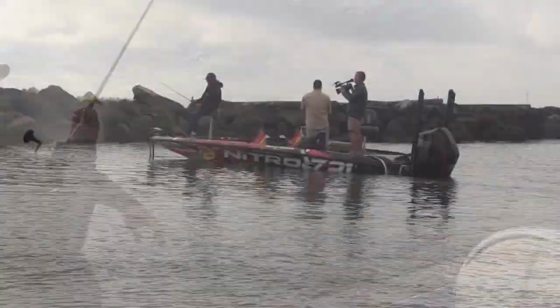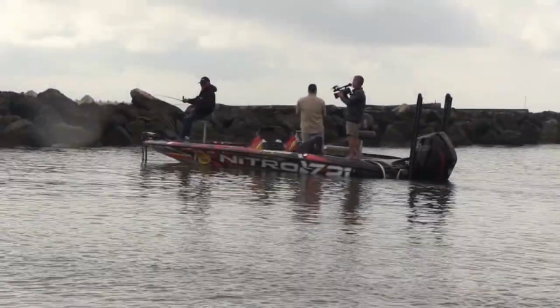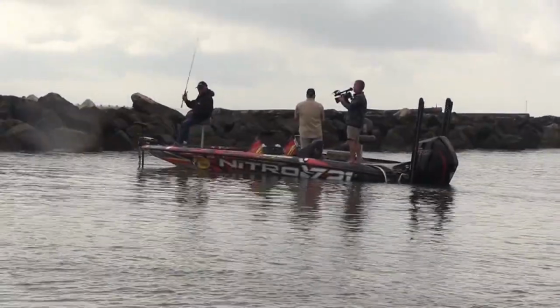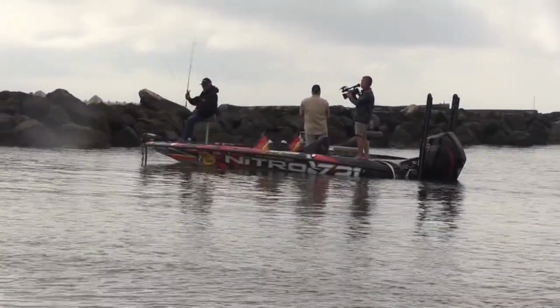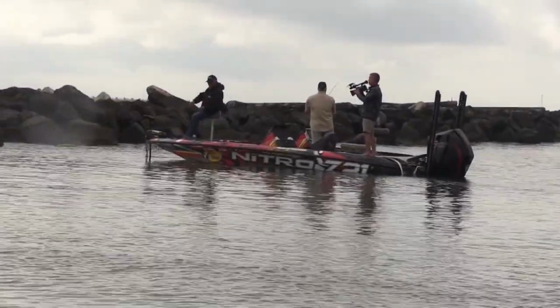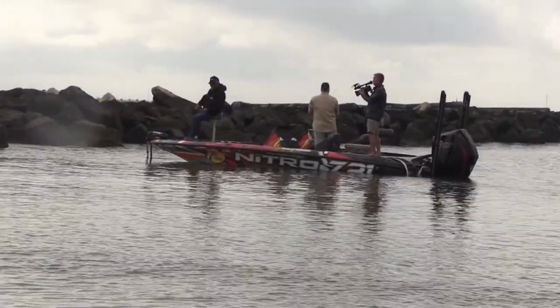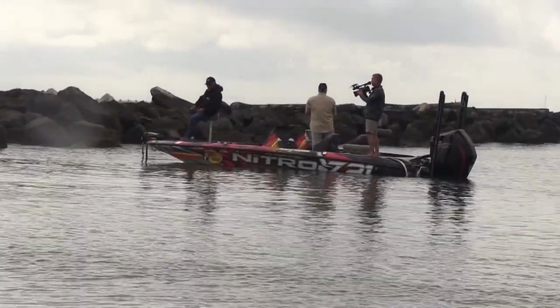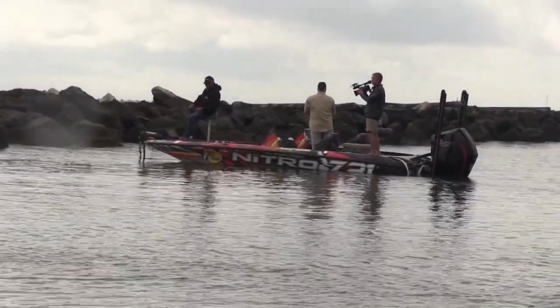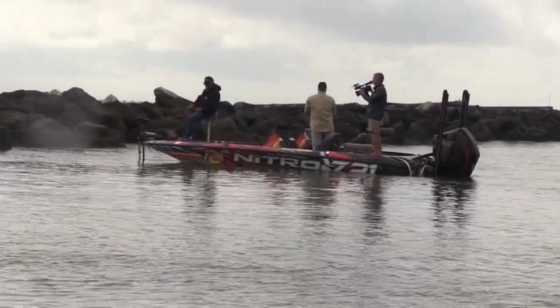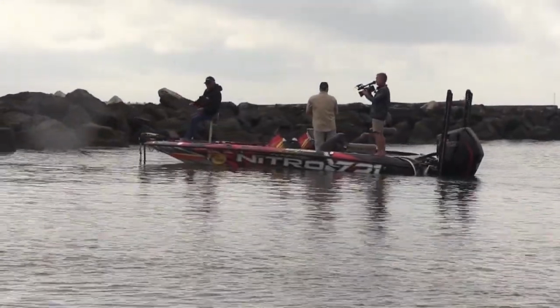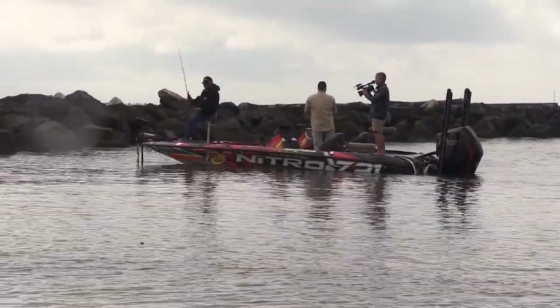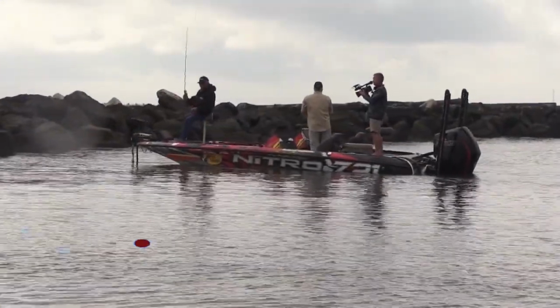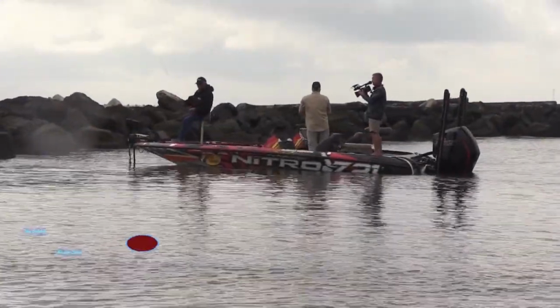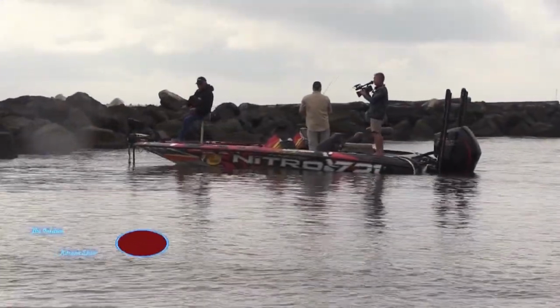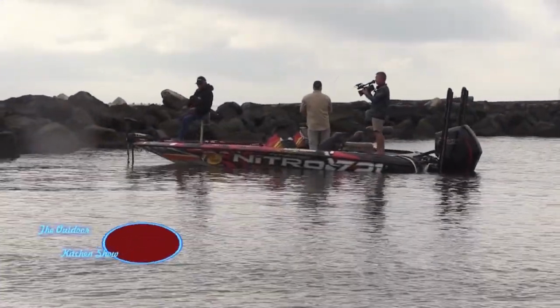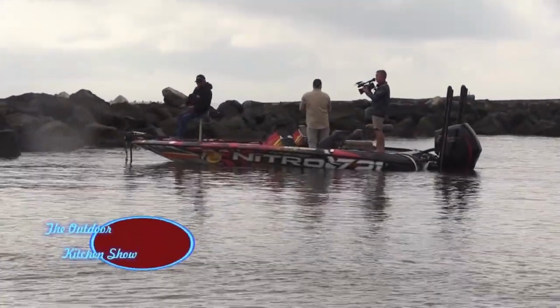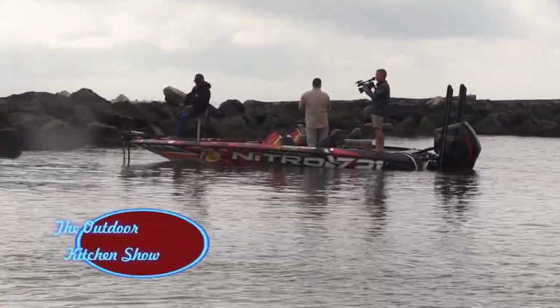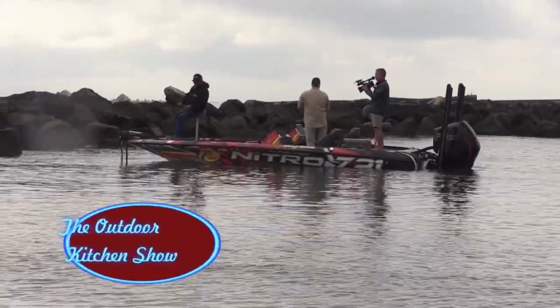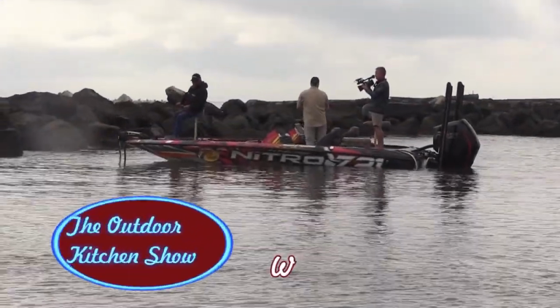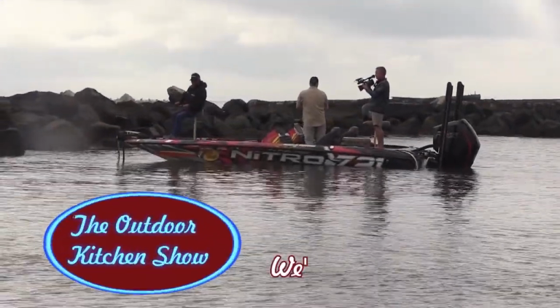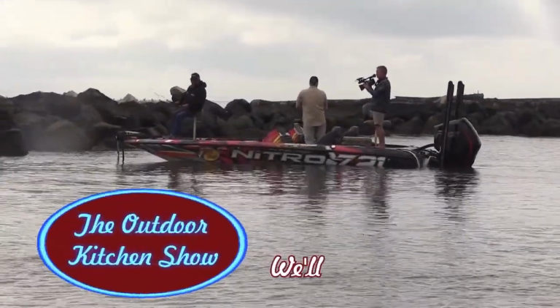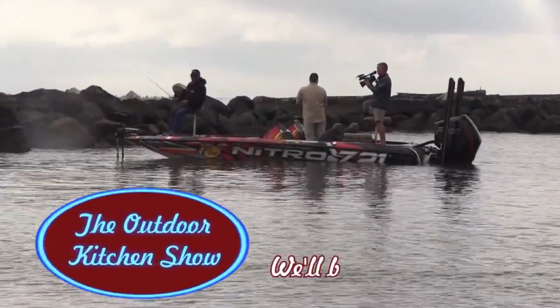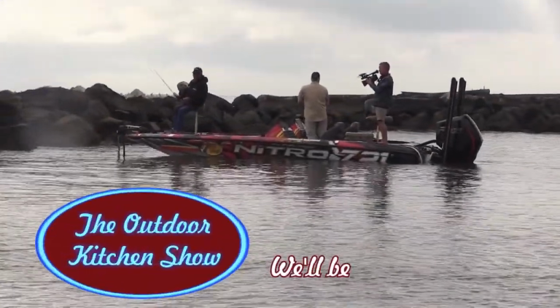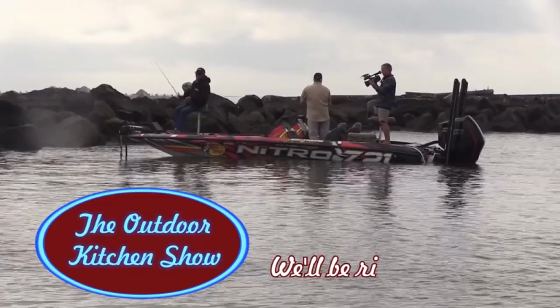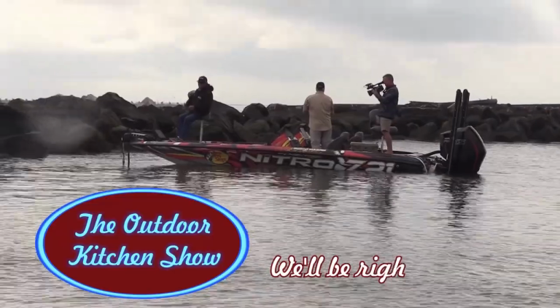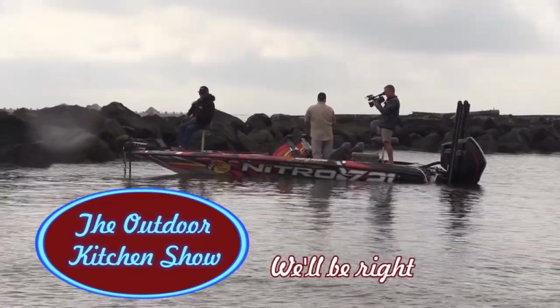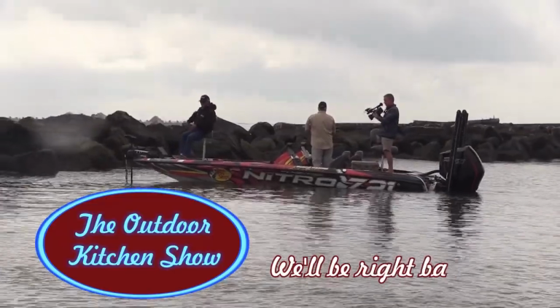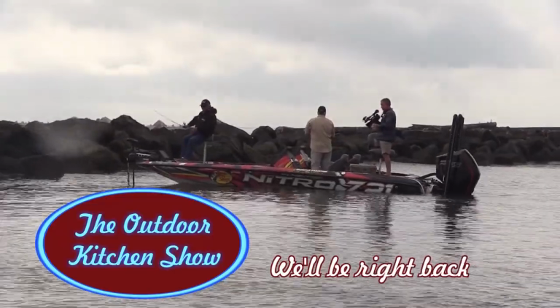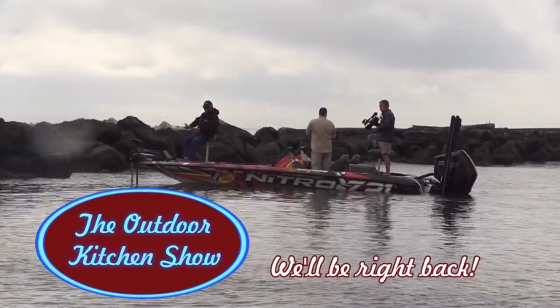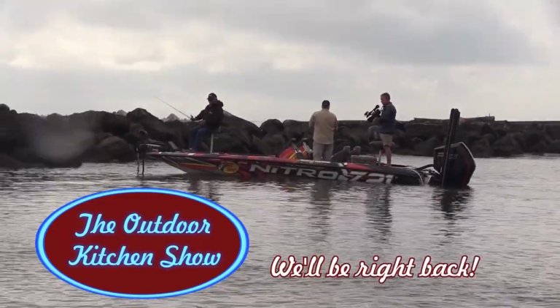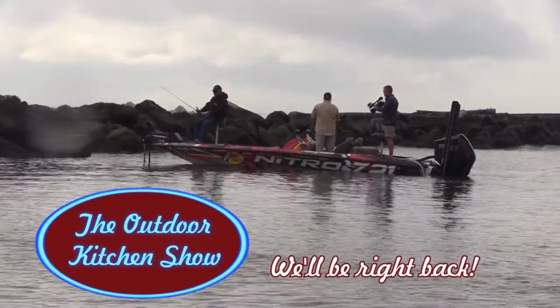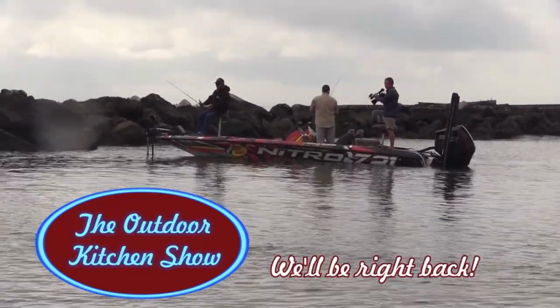We'll be right back with trout and redfish recipes here on the Outdoor Kitchen Show. Stay tuned.